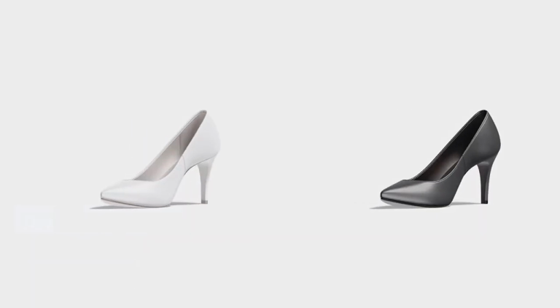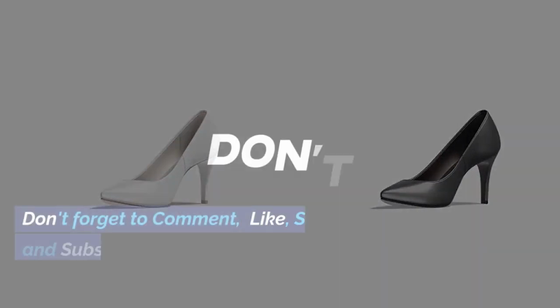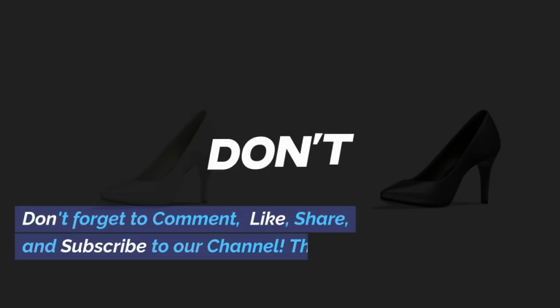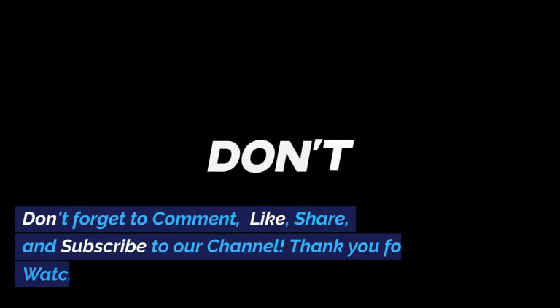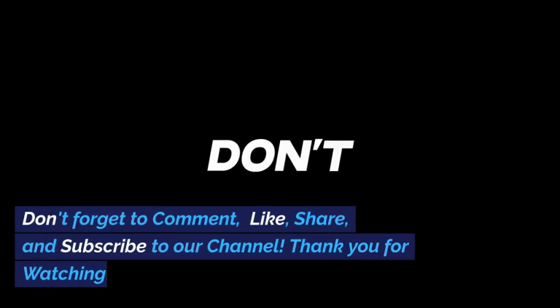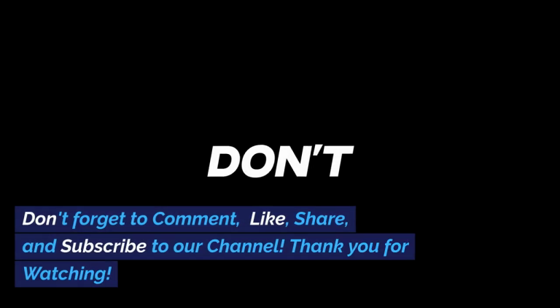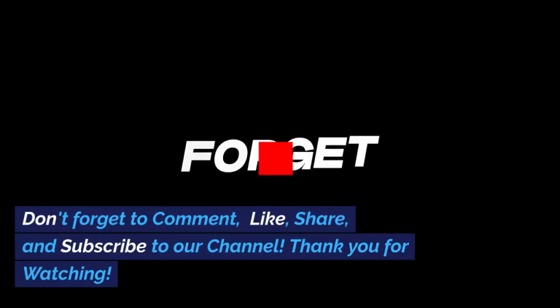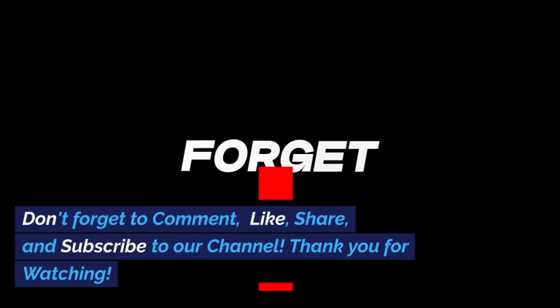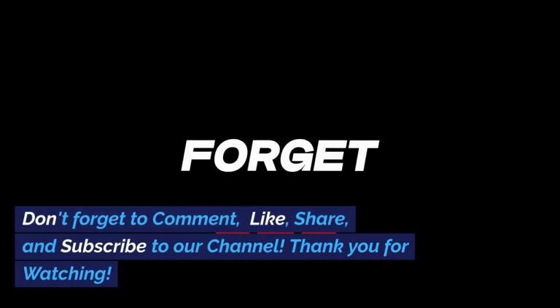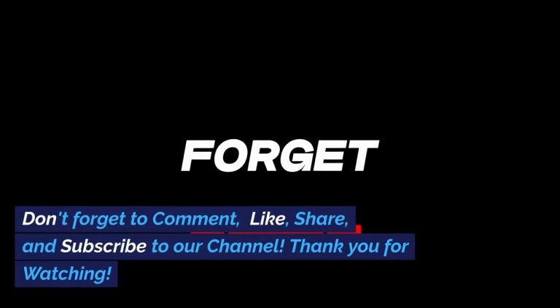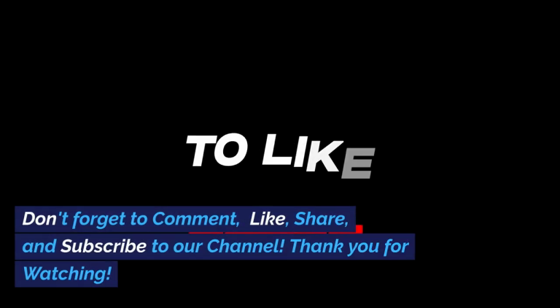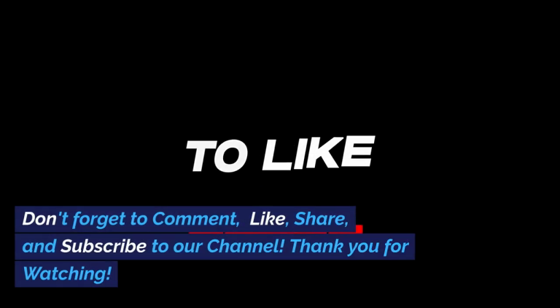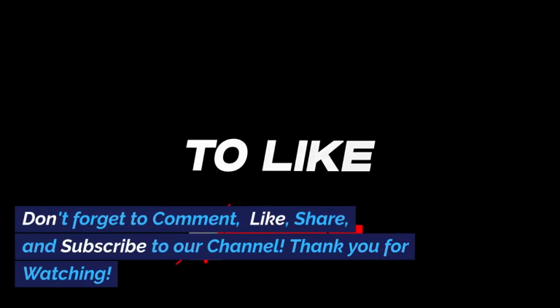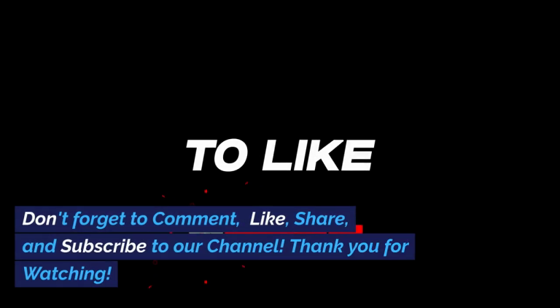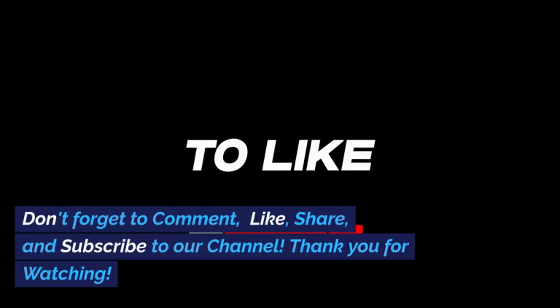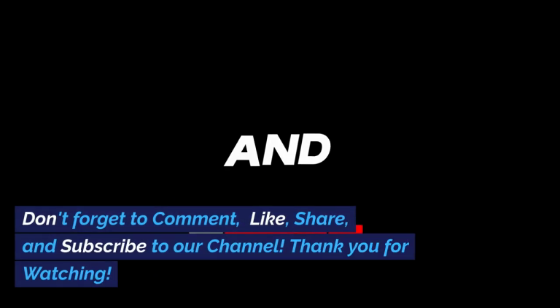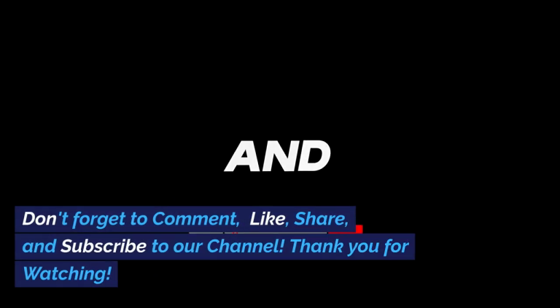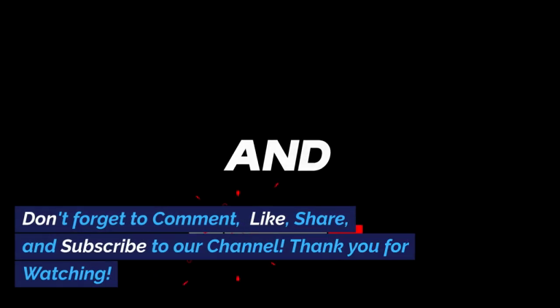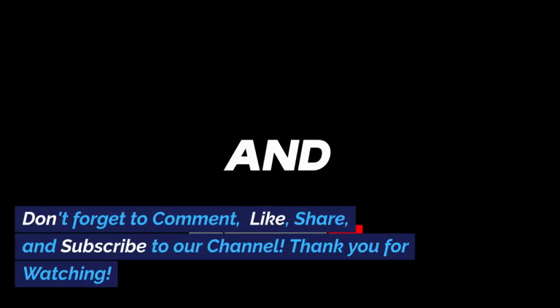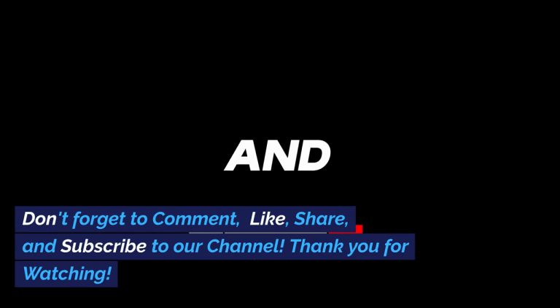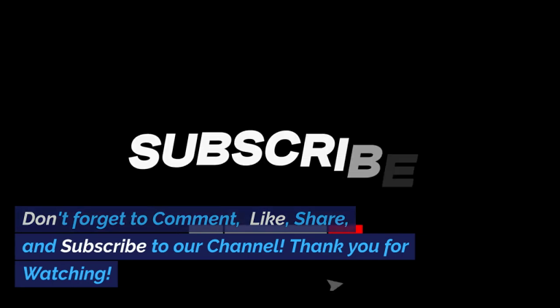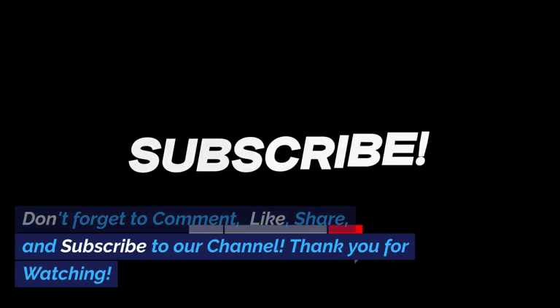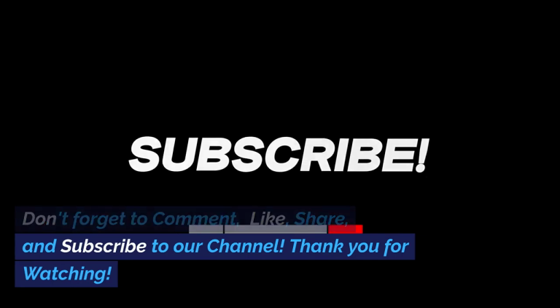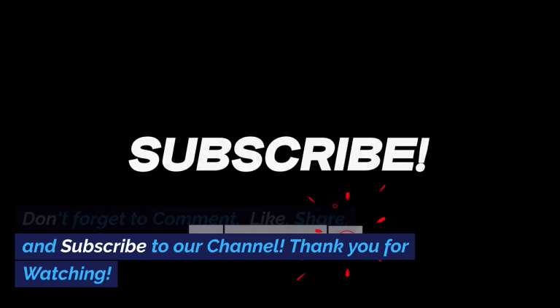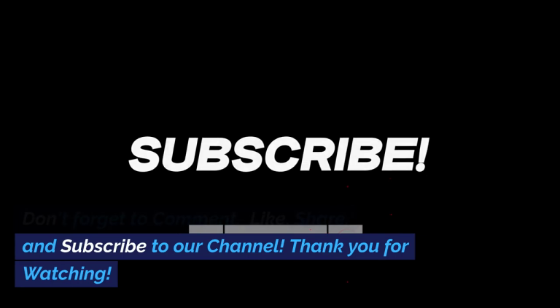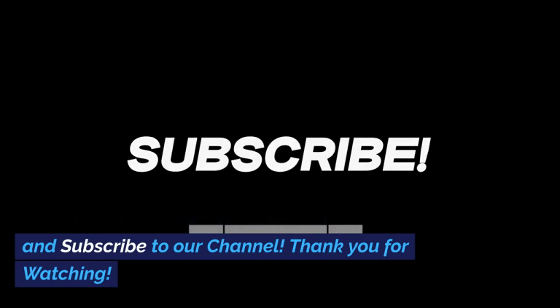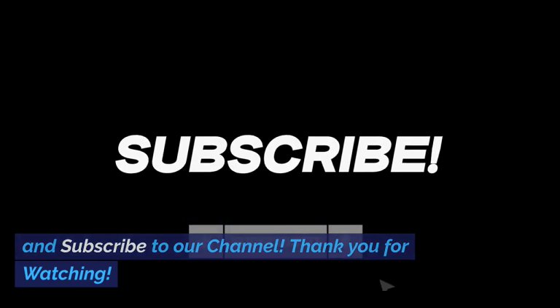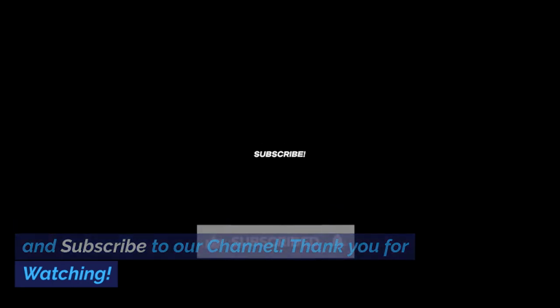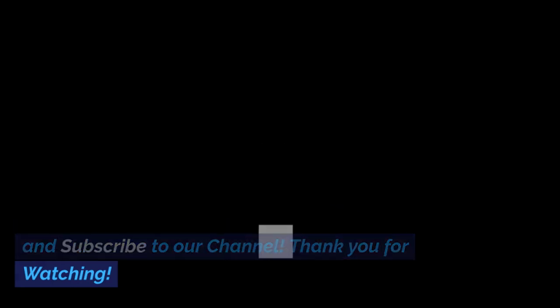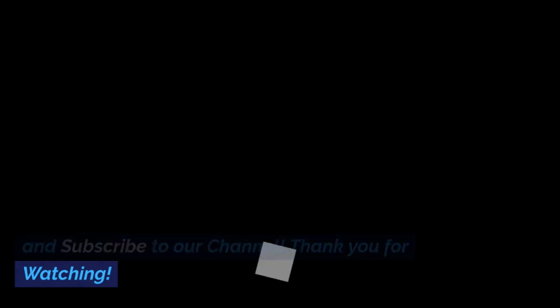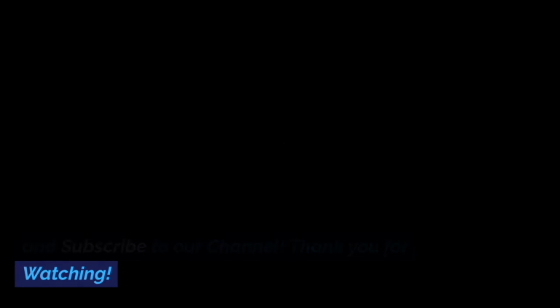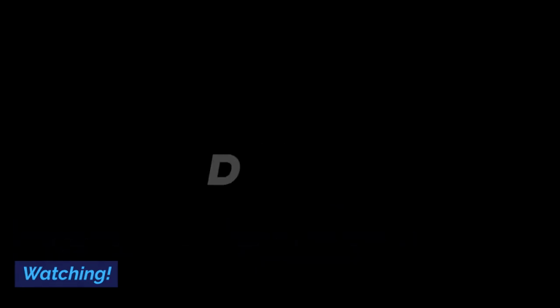Don't forget to comment, like, share, and subscribe to our channel. Thank you for watching.